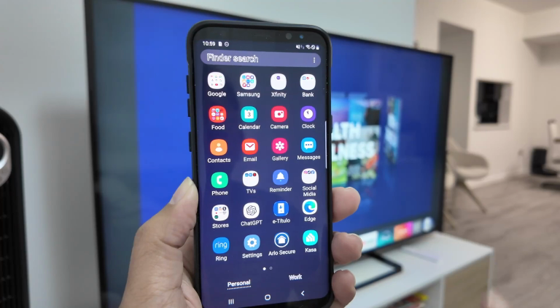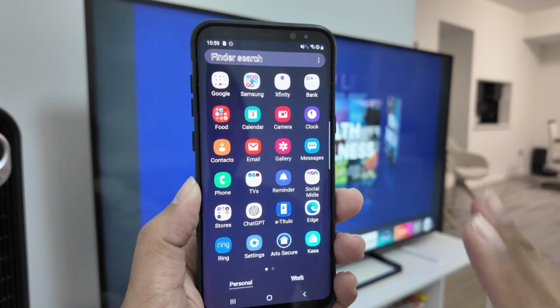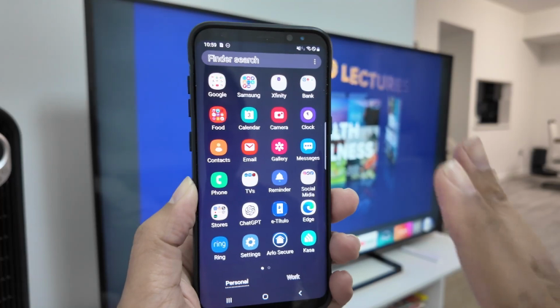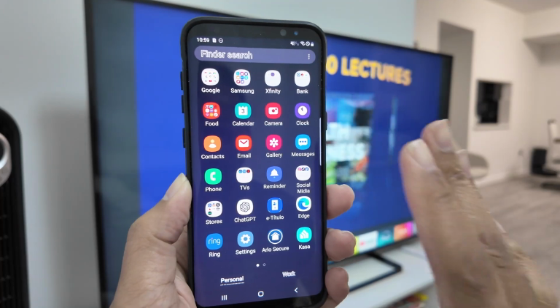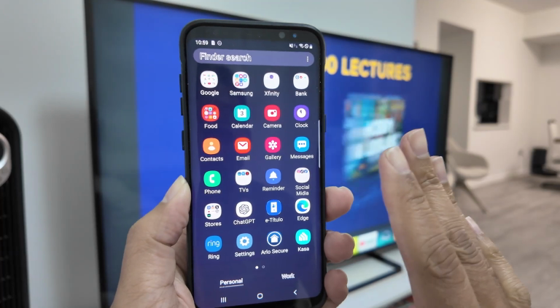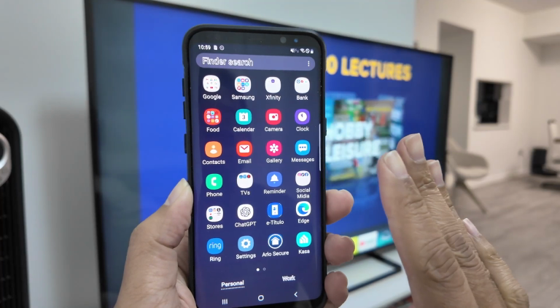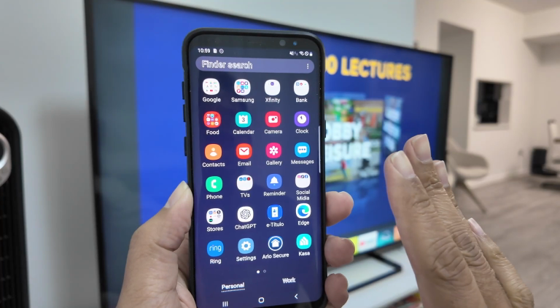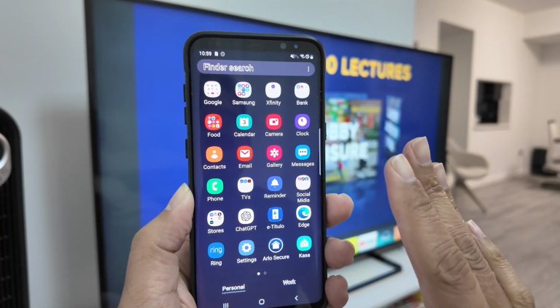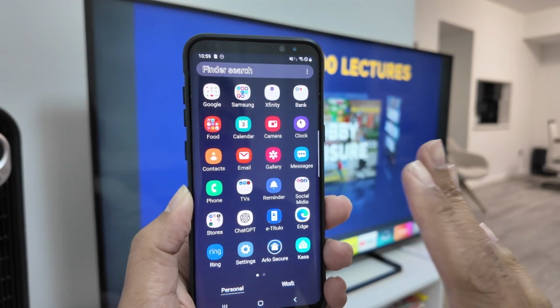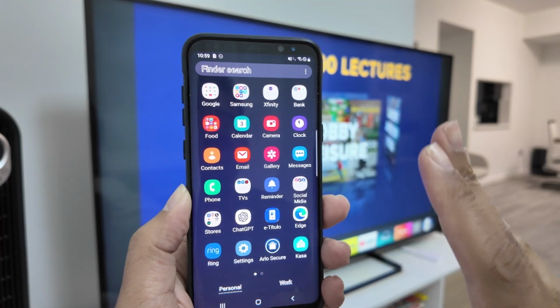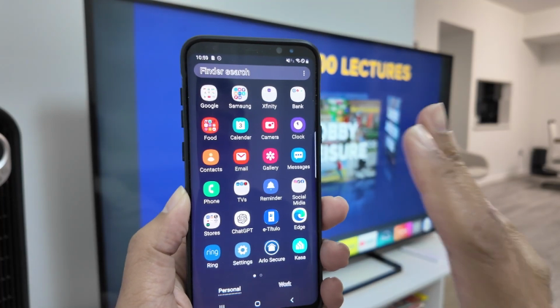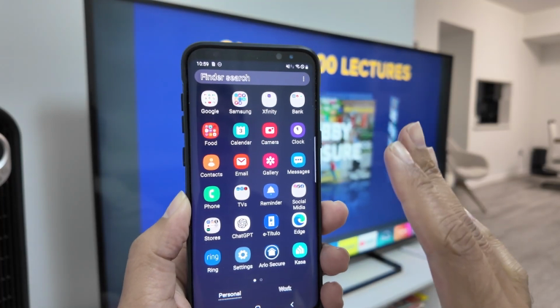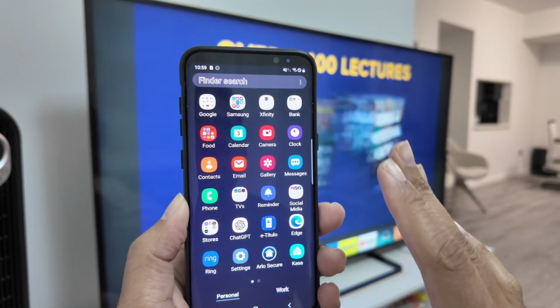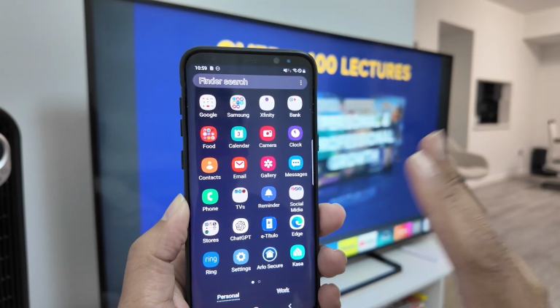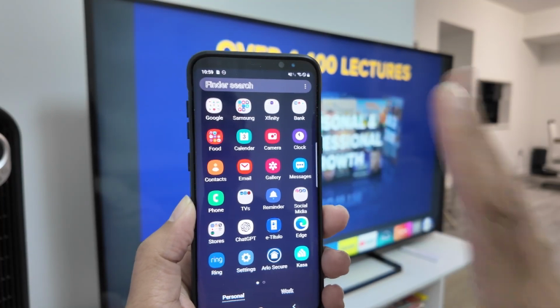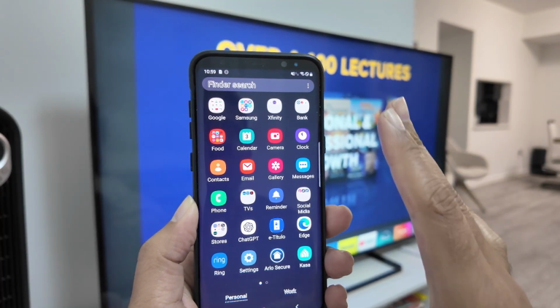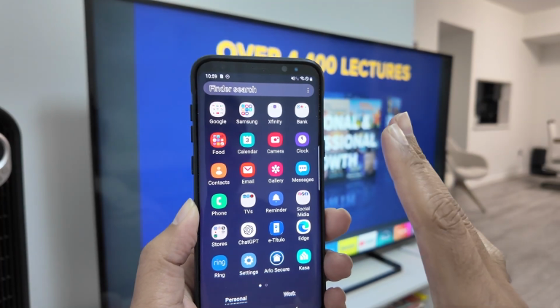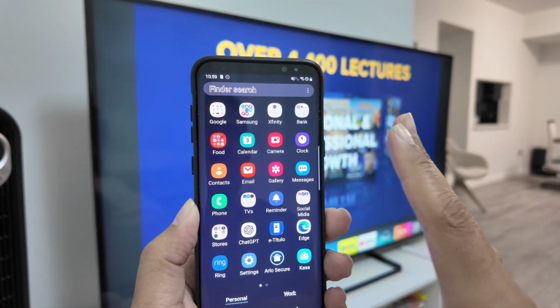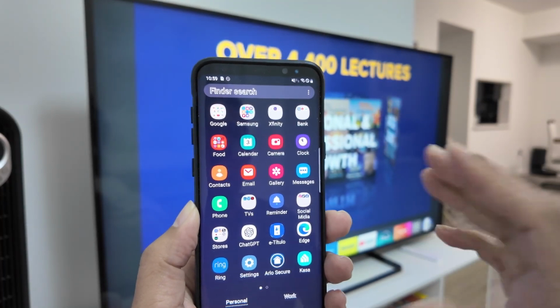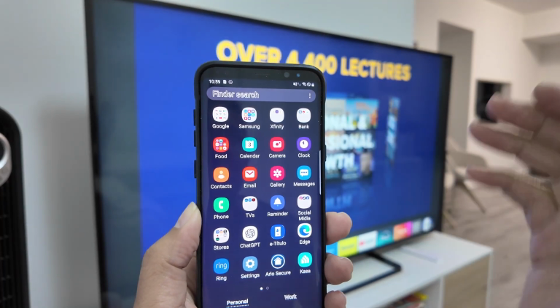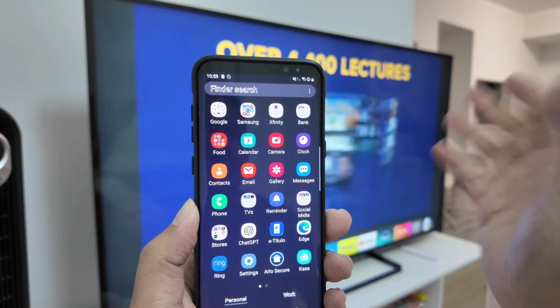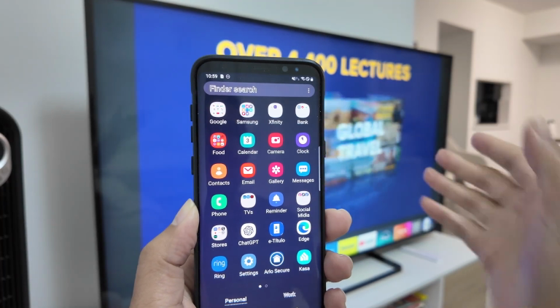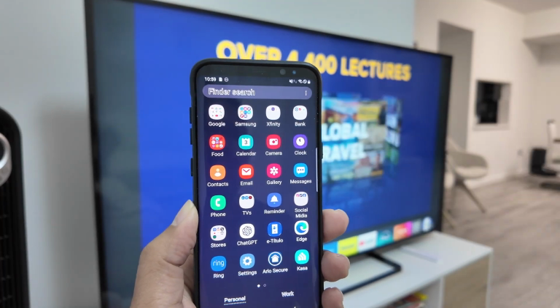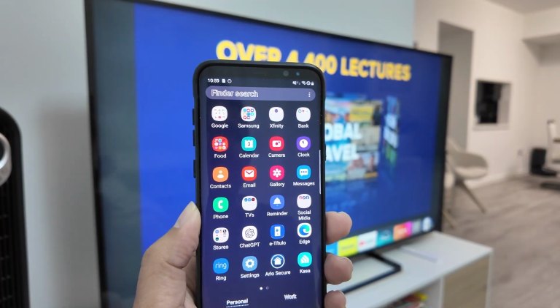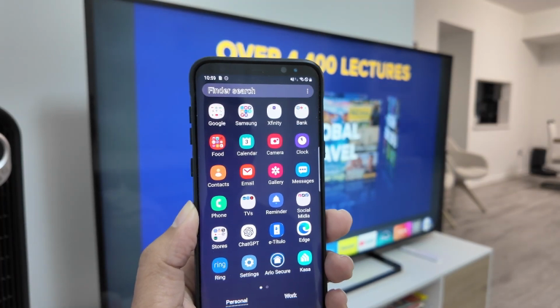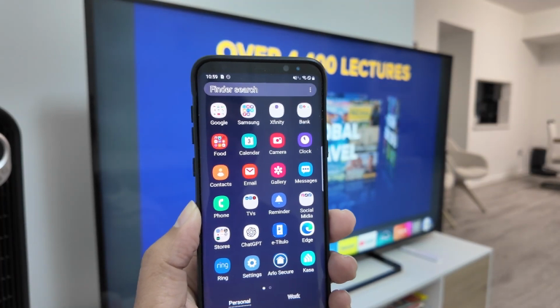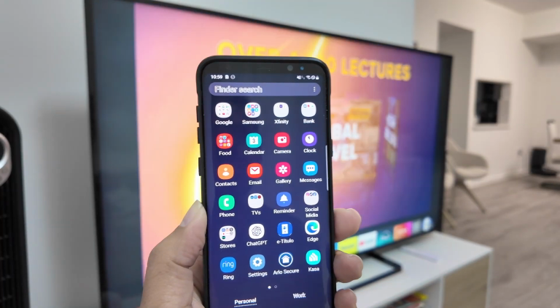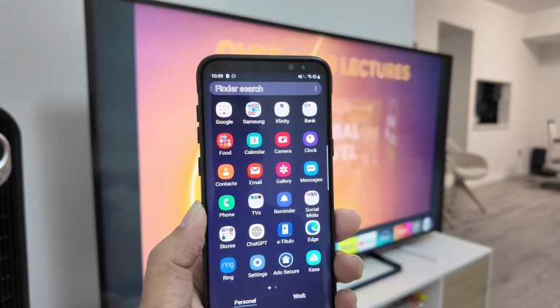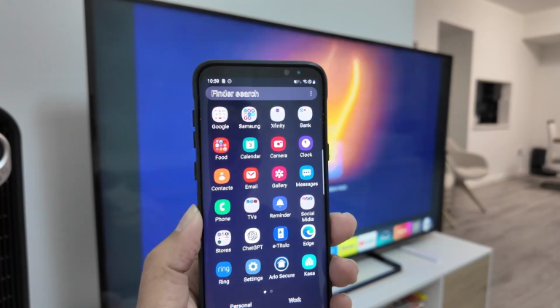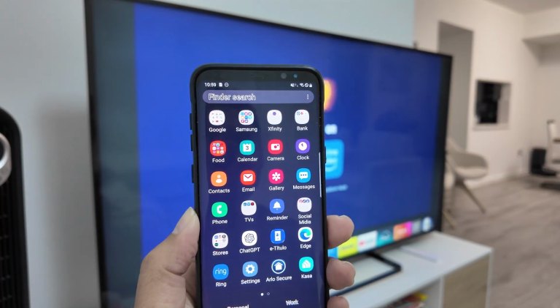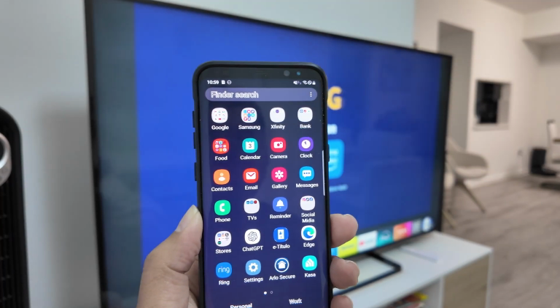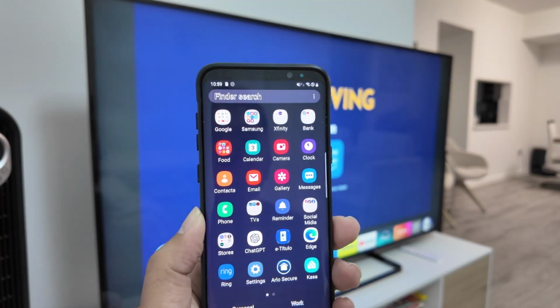Hey guys, let's see how to mirror your Android phone to a Fire TV. It's pretty simple.